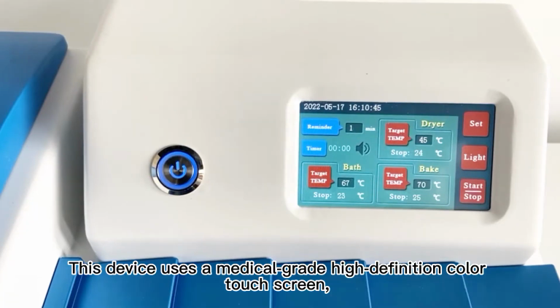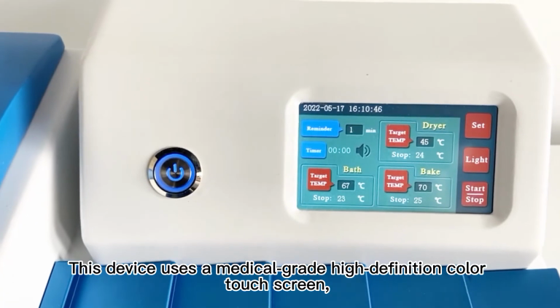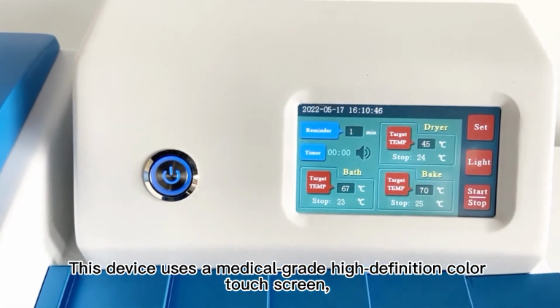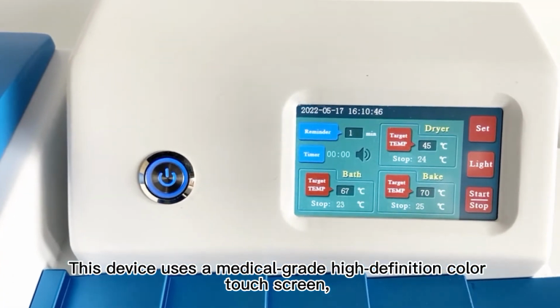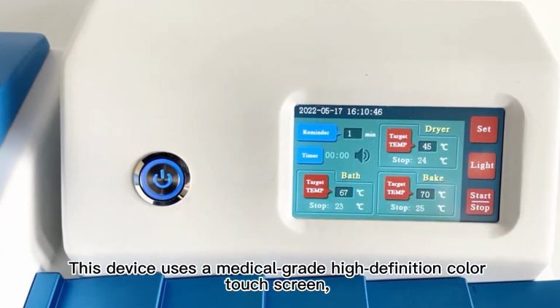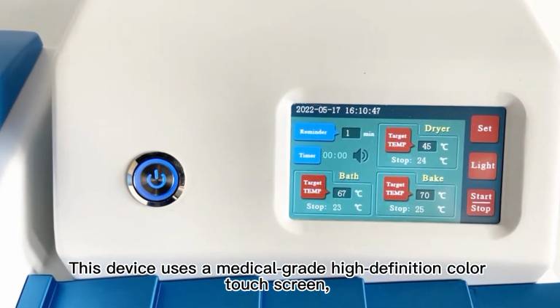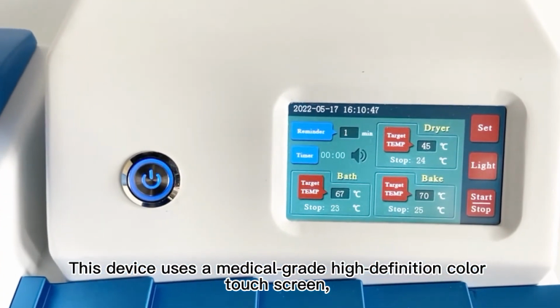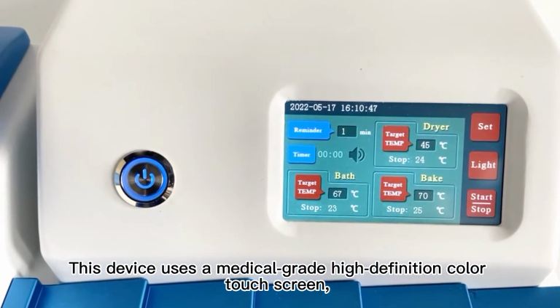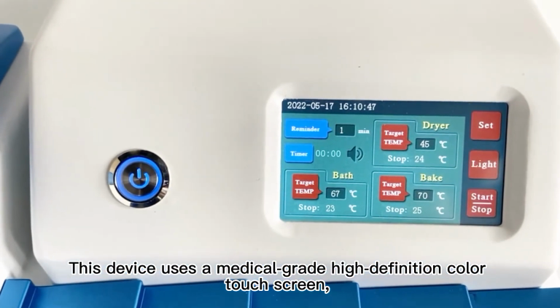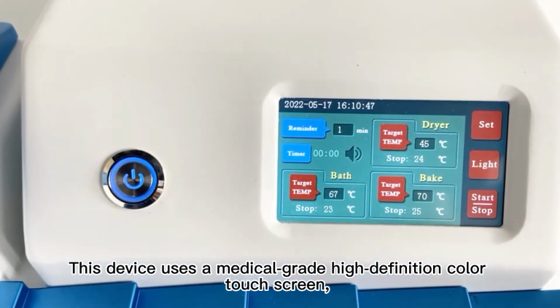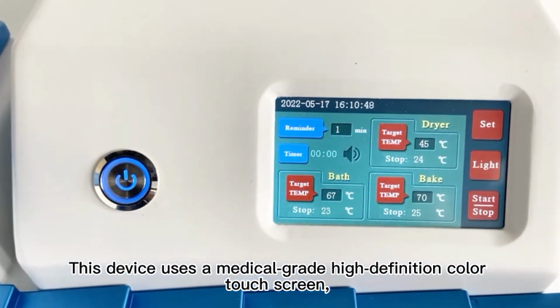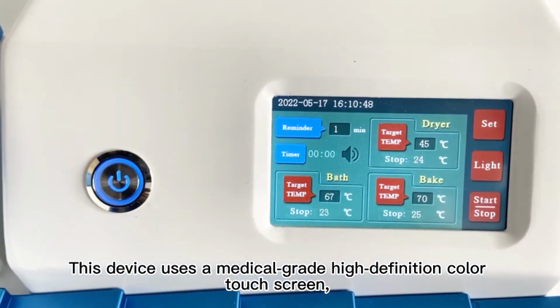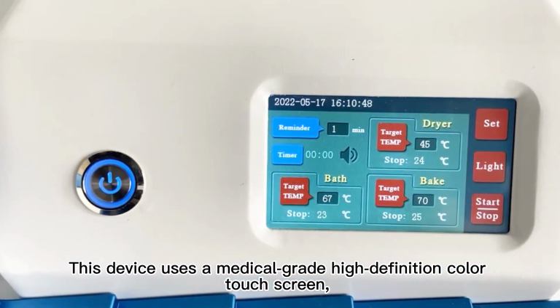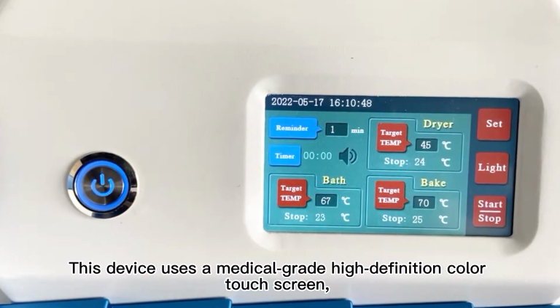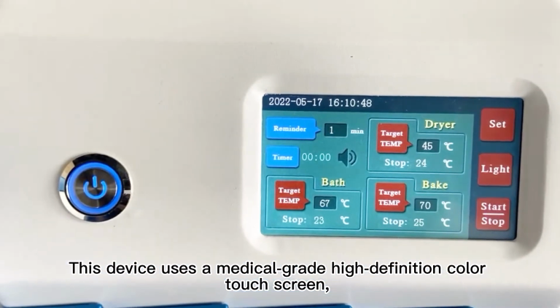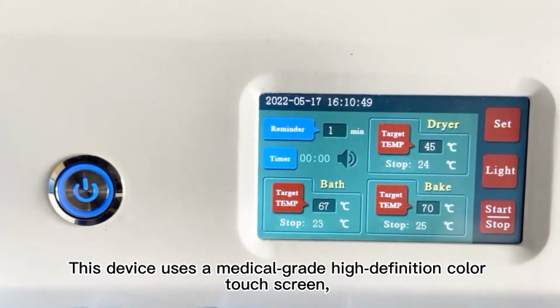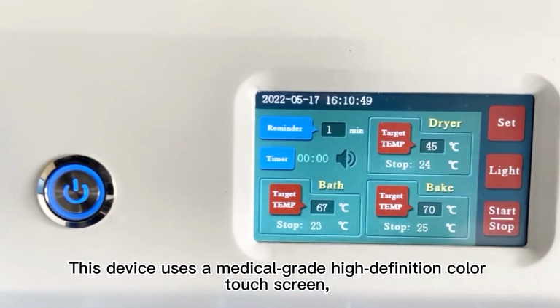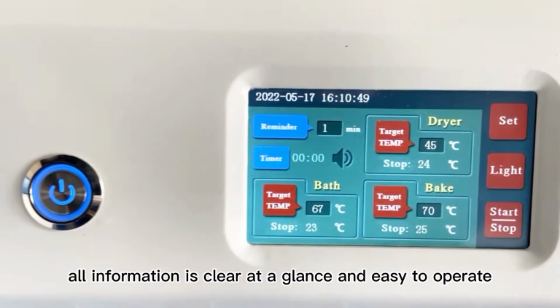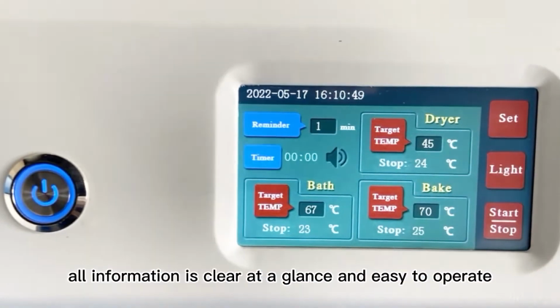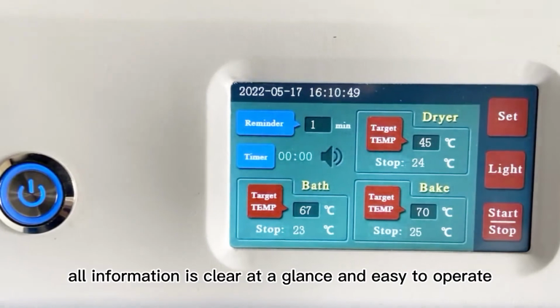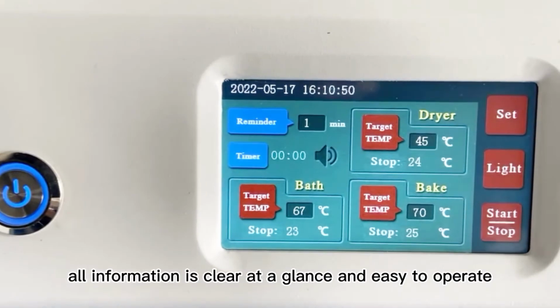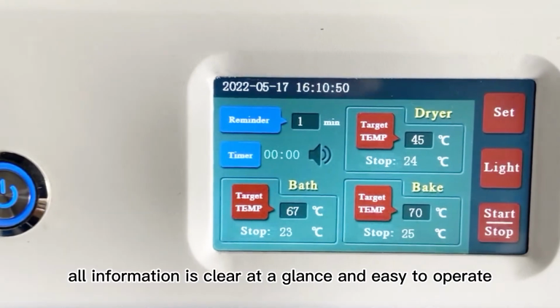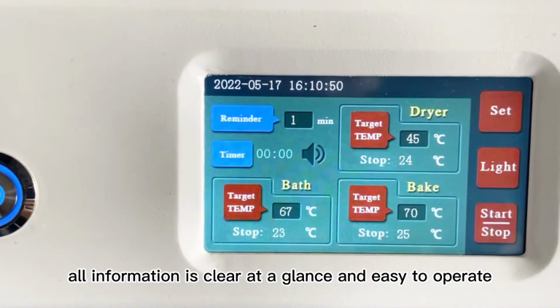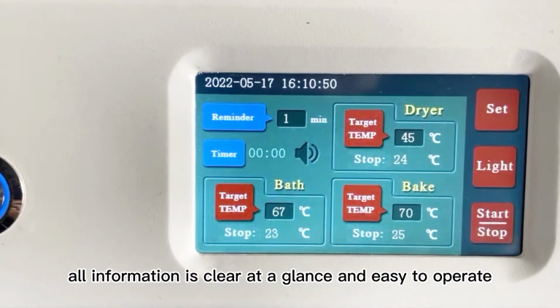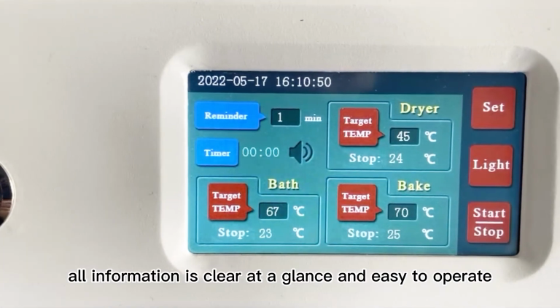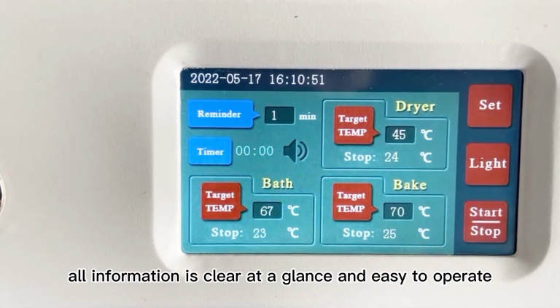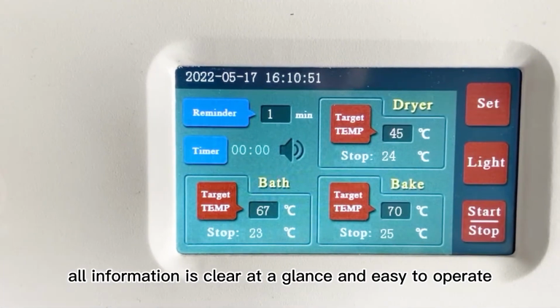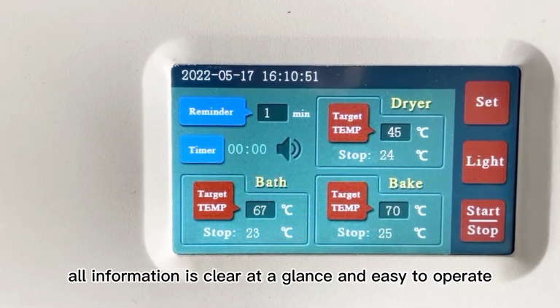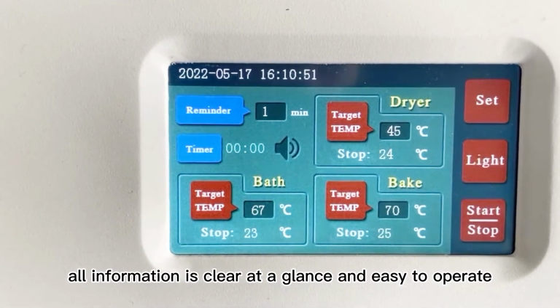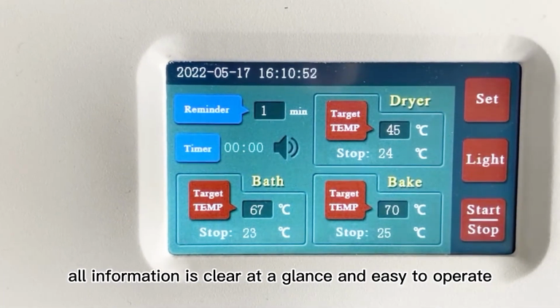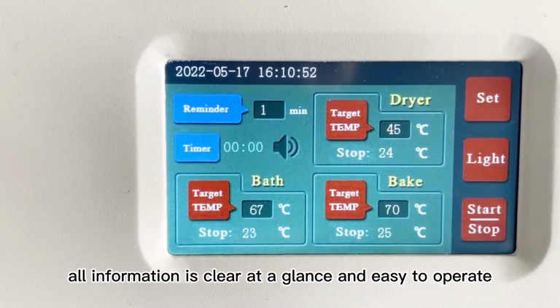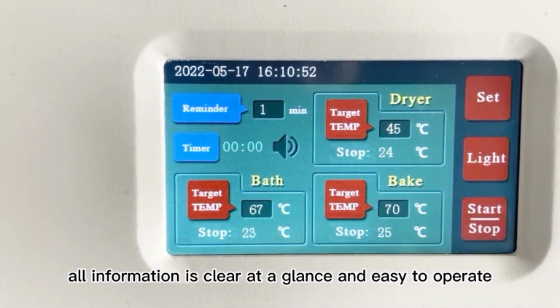This device uses a medical grade high-definition color touchscreen. All information is clear at a glance and easy to operate.